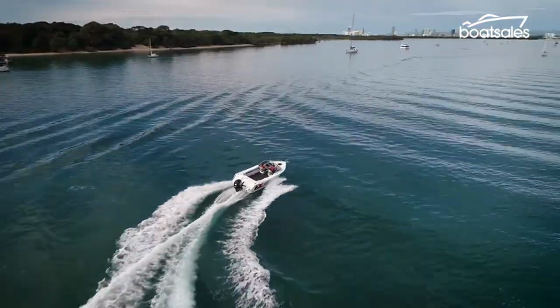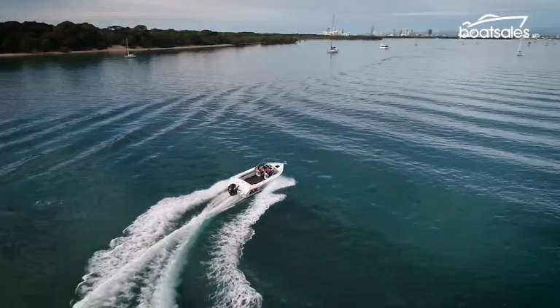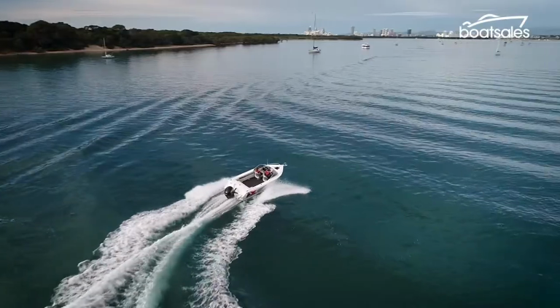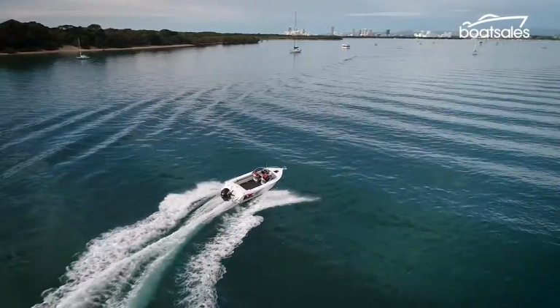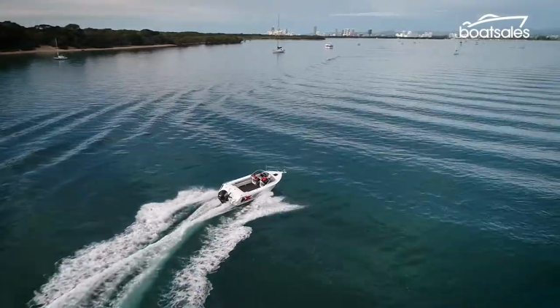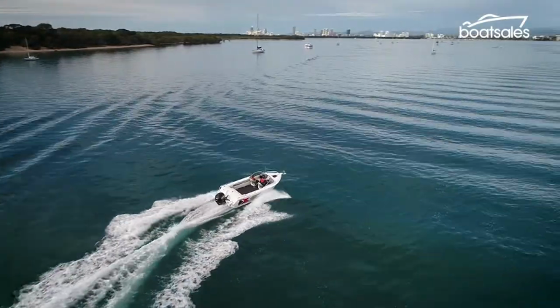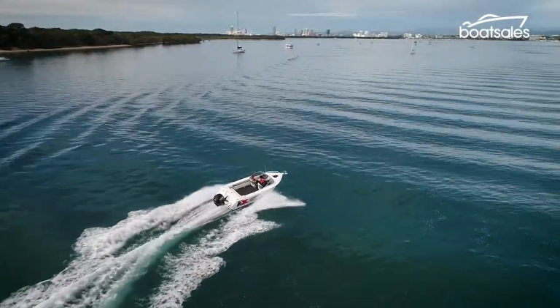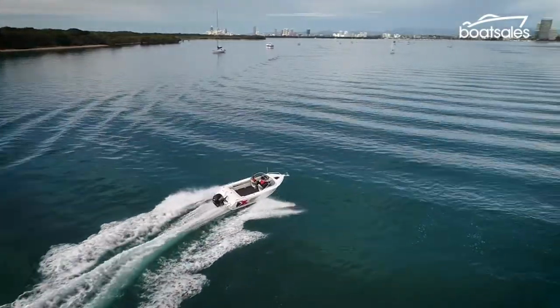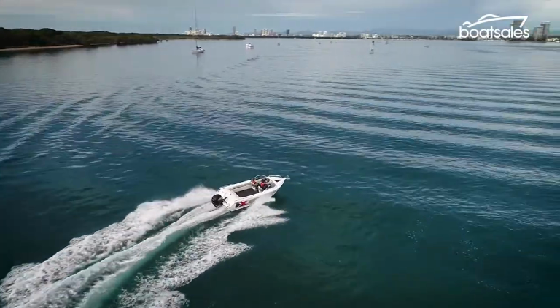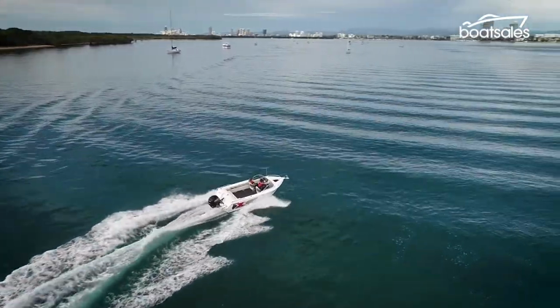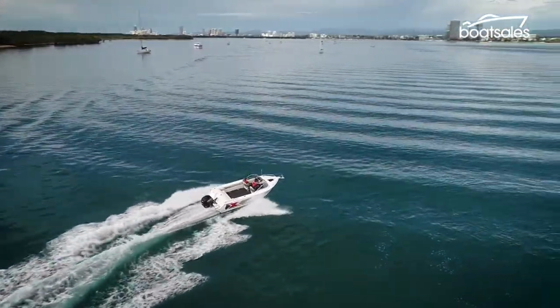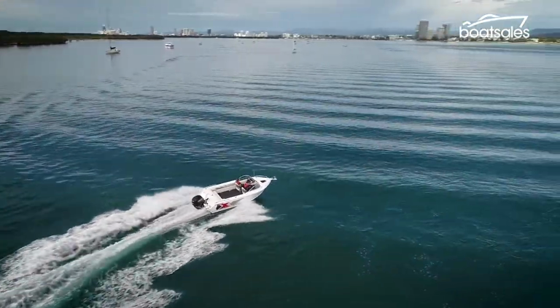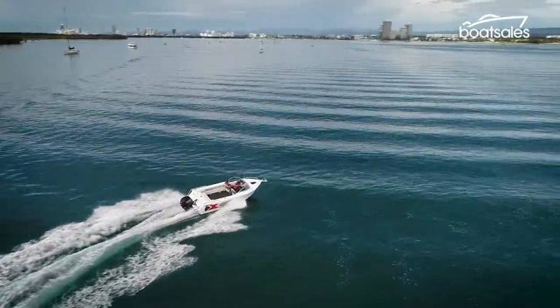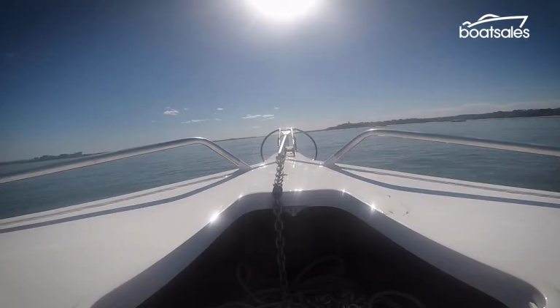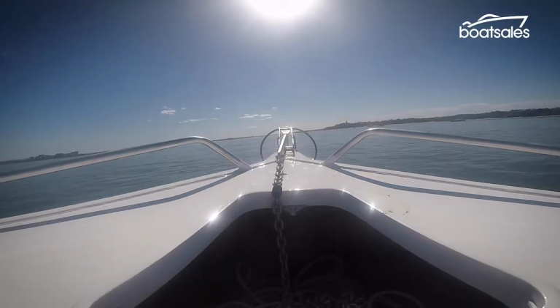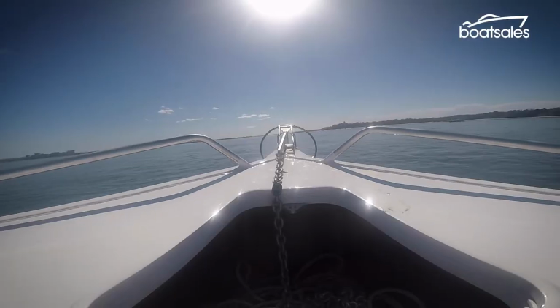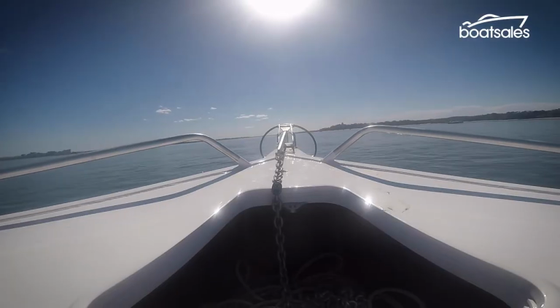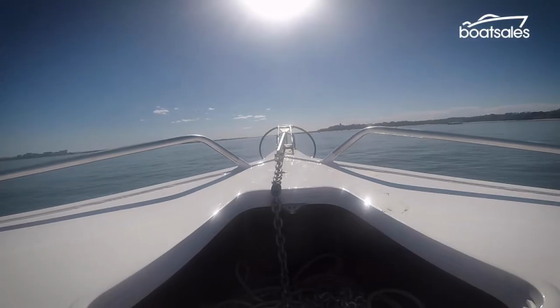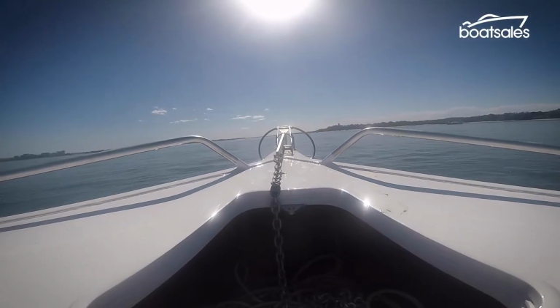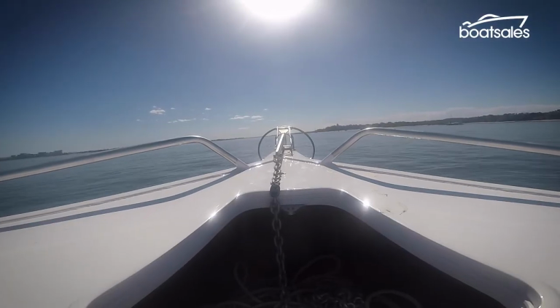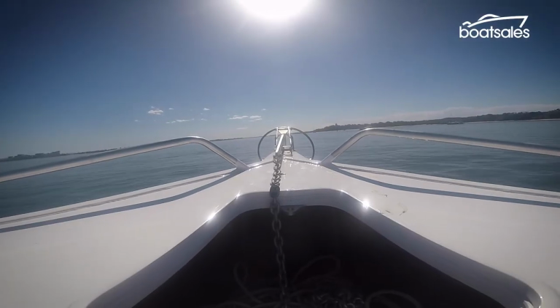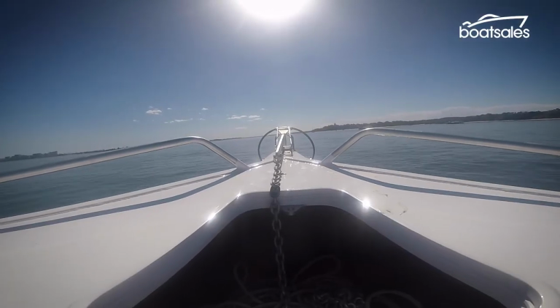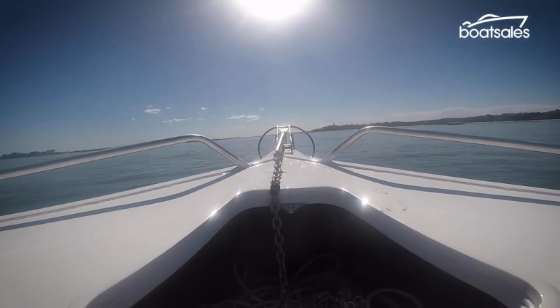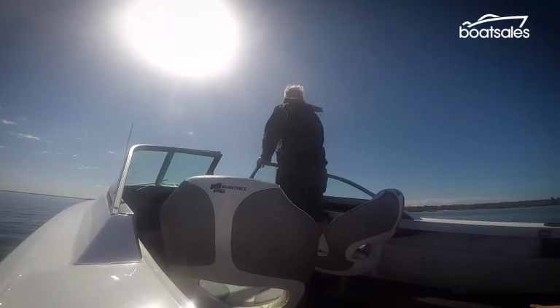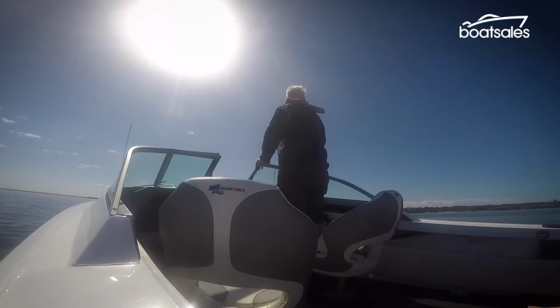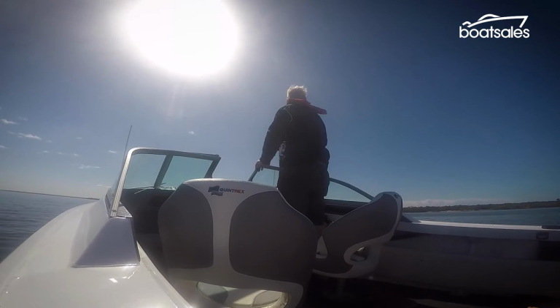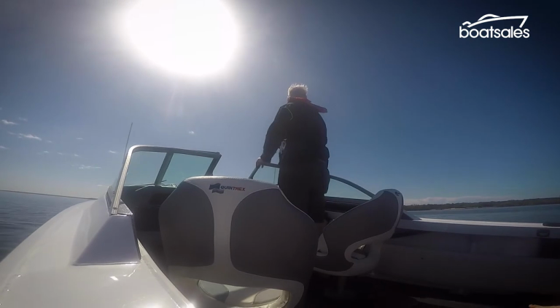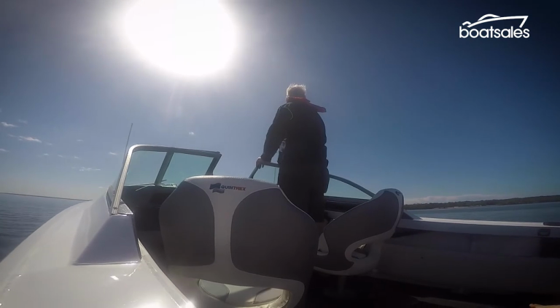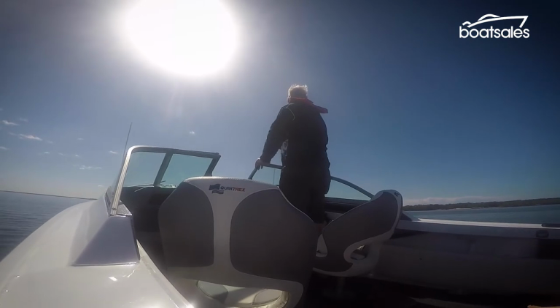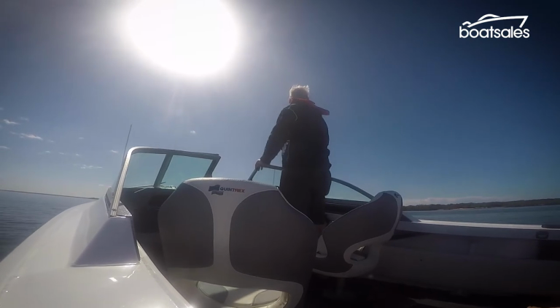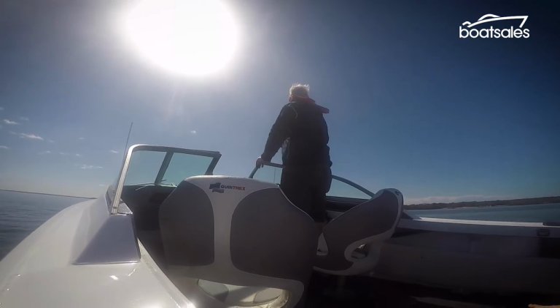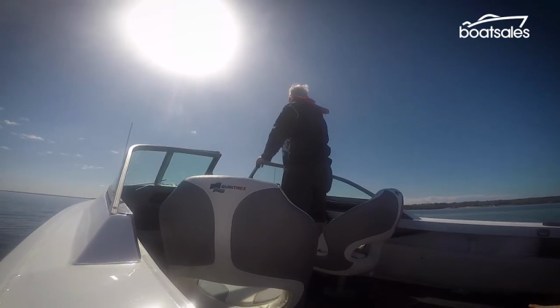Underneath, the Fishabout Pro's hull is the same as before, featuring a unique straight-form hull that stands out in a world of pressed alloy rivals.